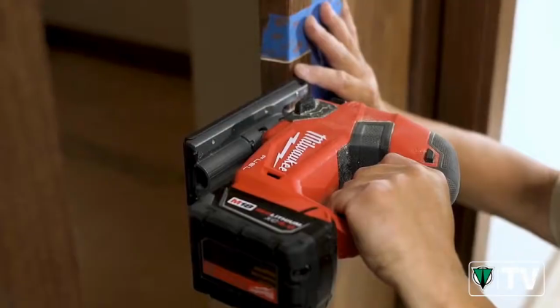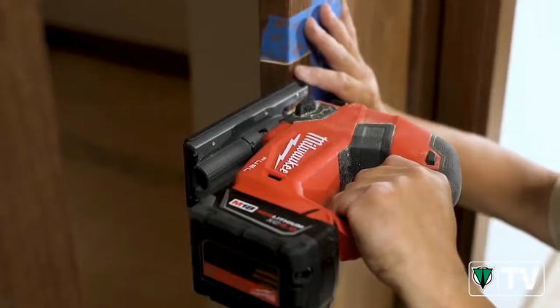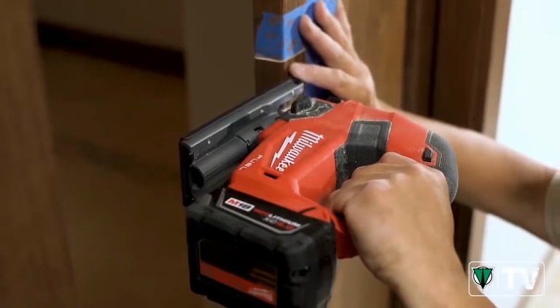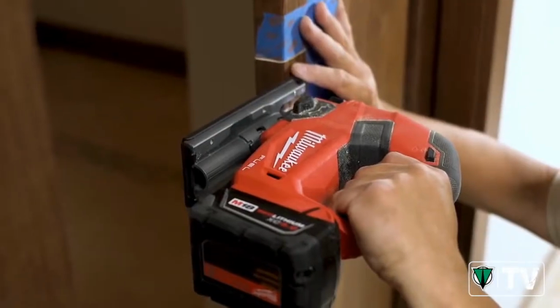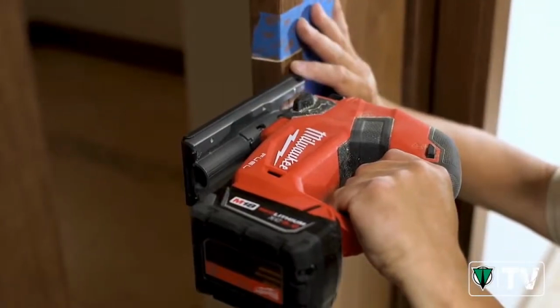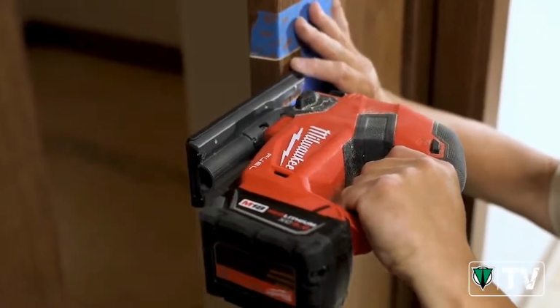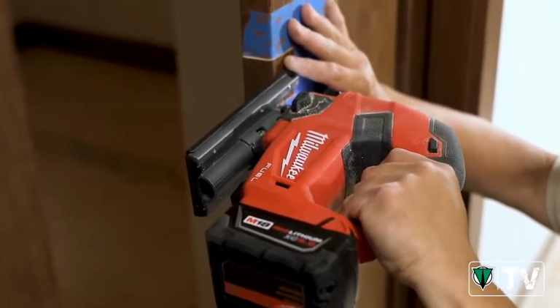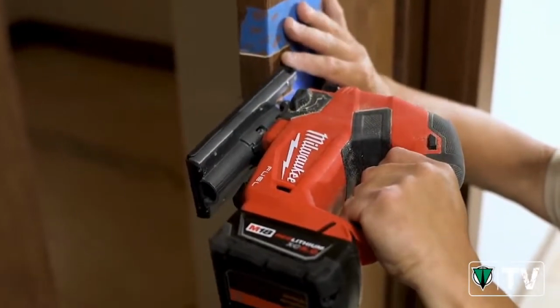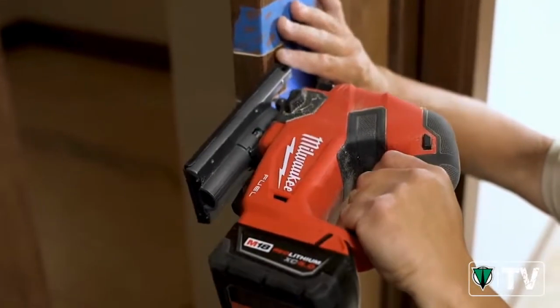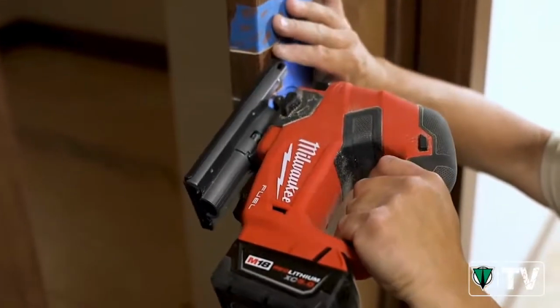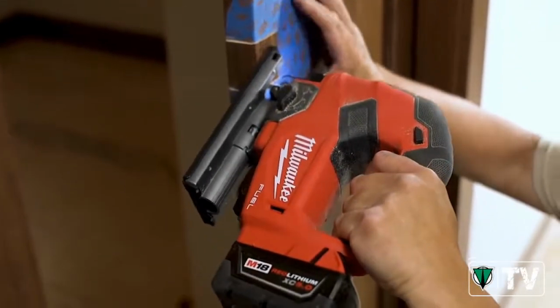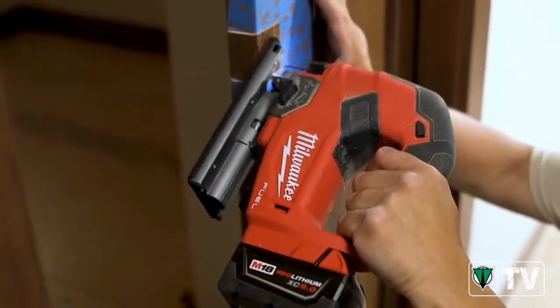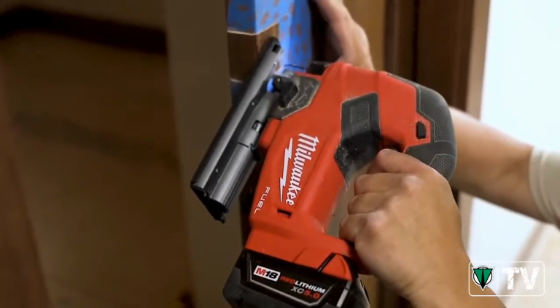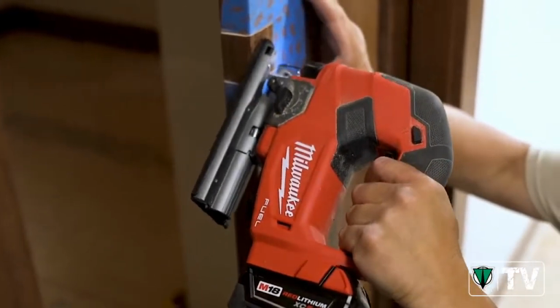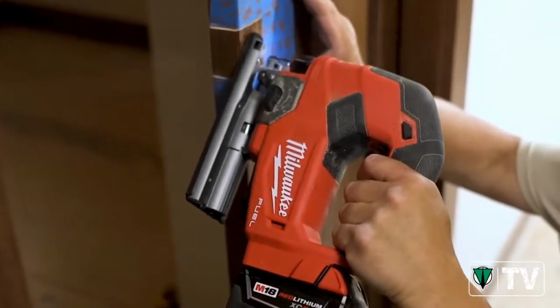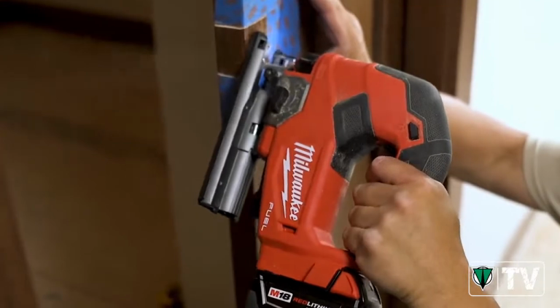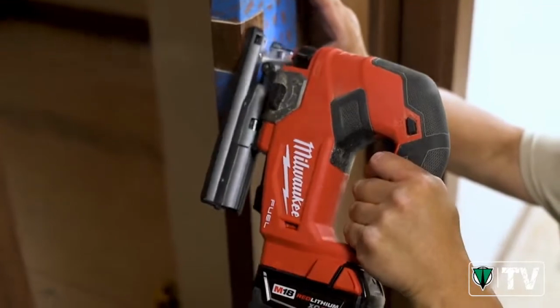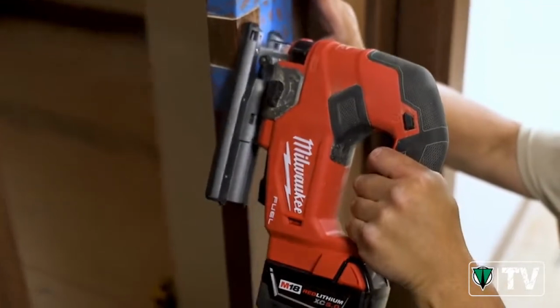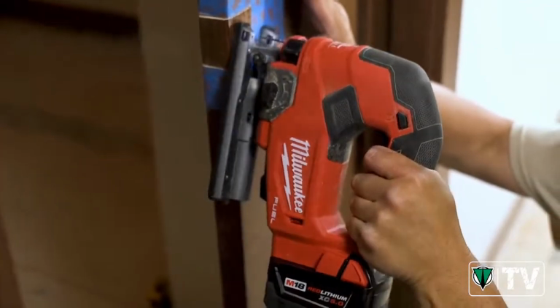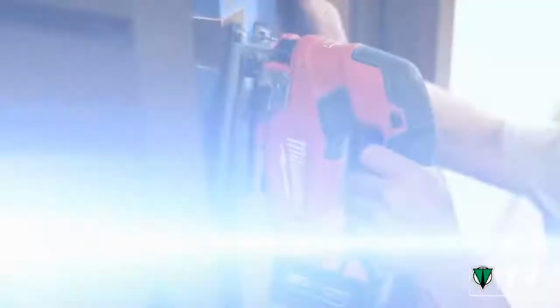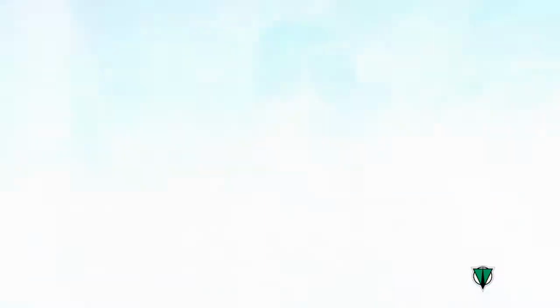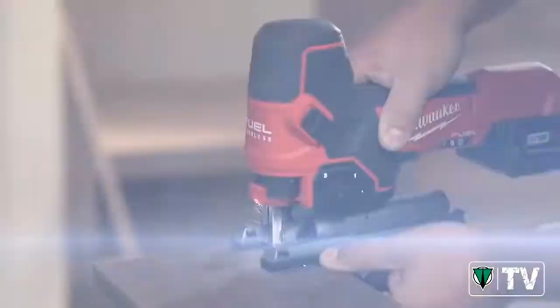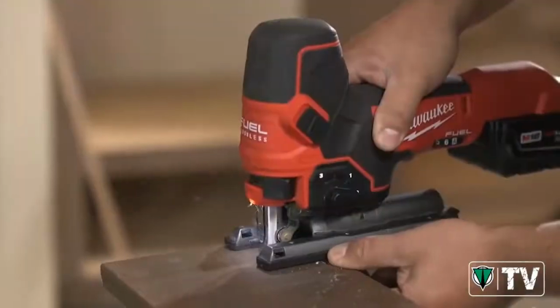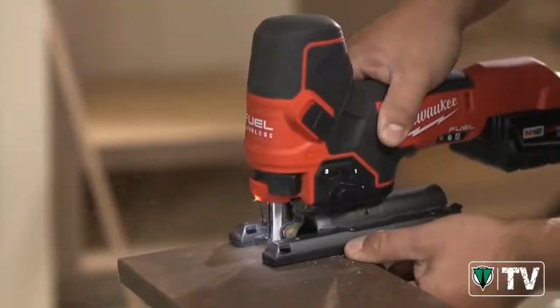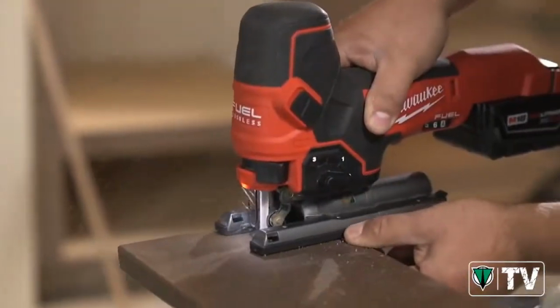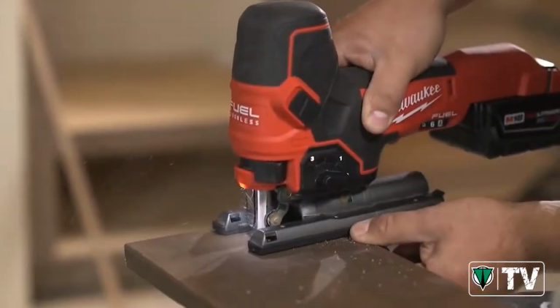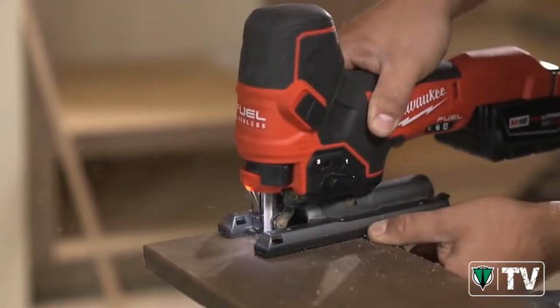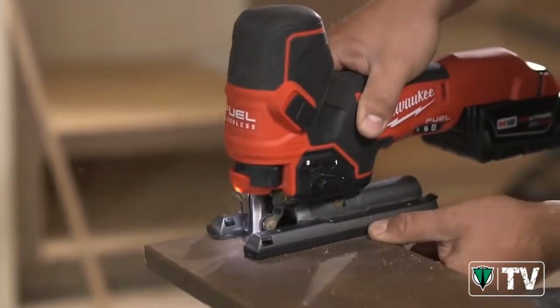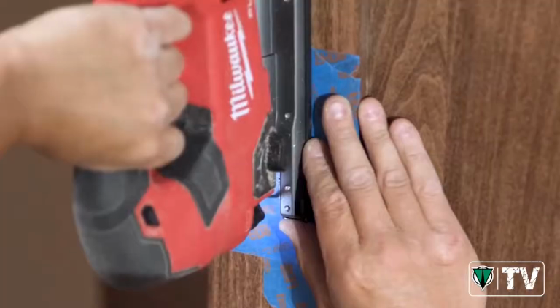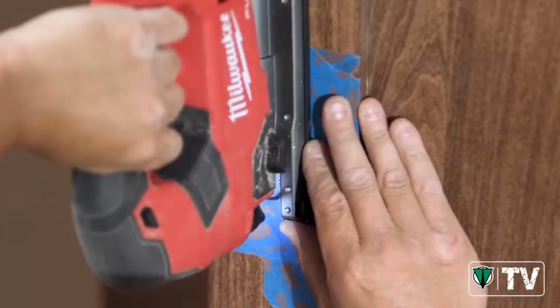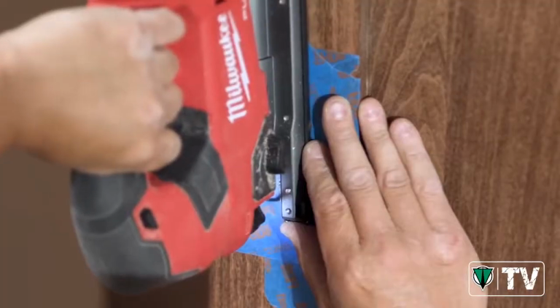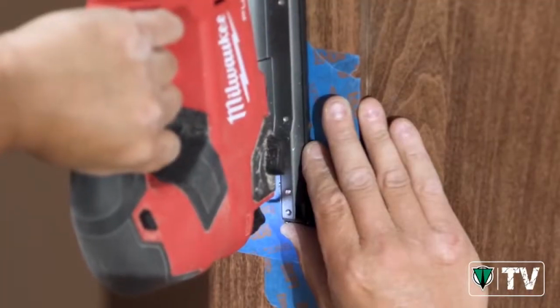It allows us to make tighter turns, tighter radiuses. You can get a lot less fraying — just a smoother, nicer cut.